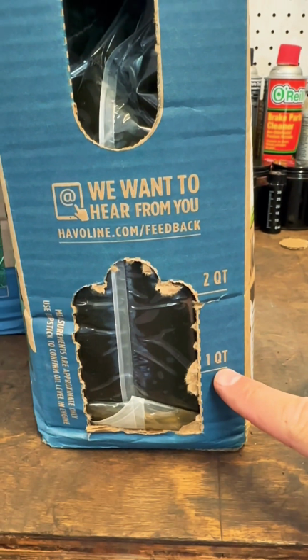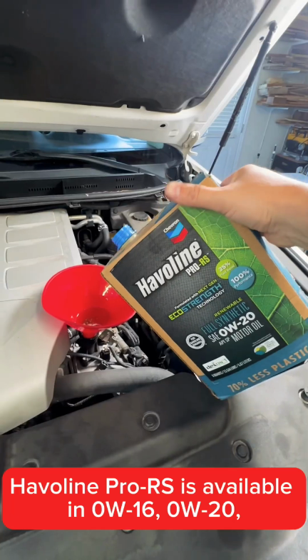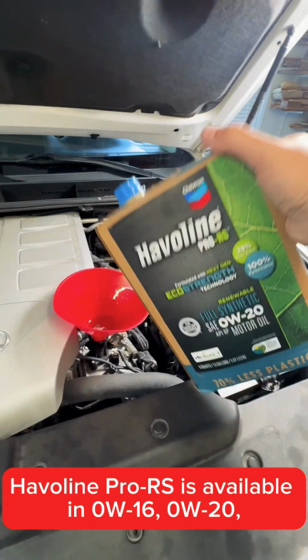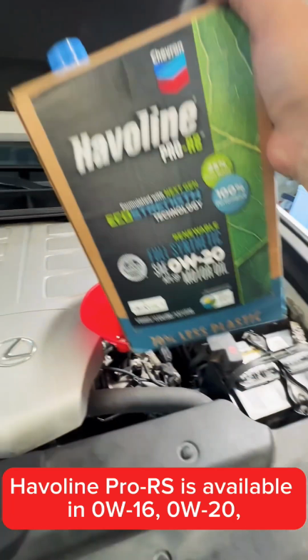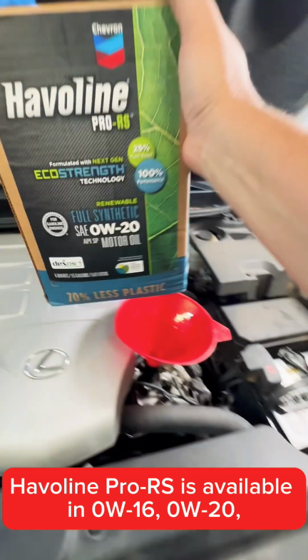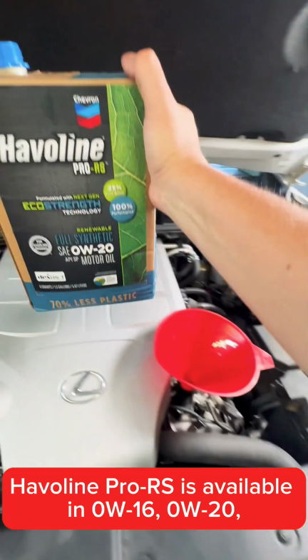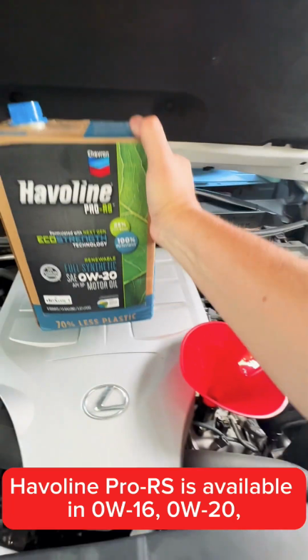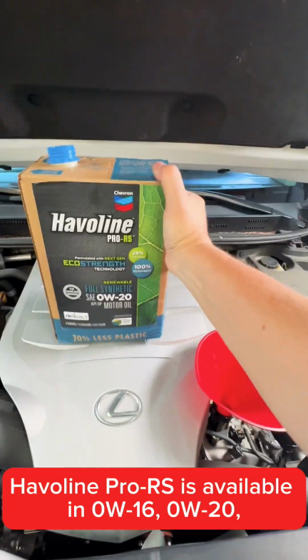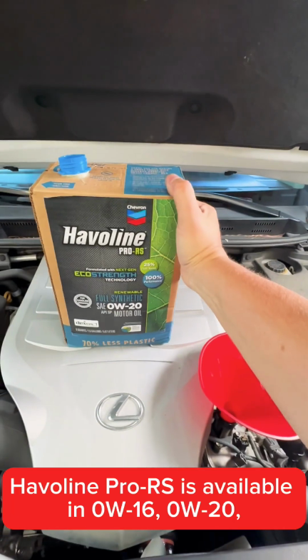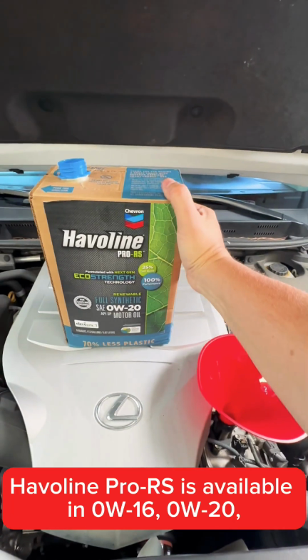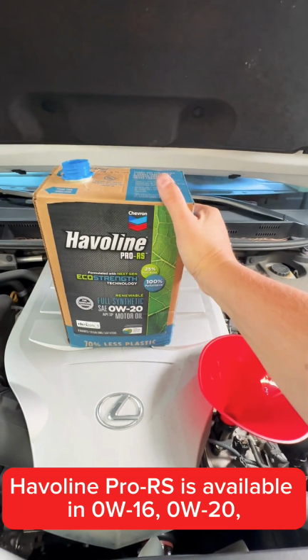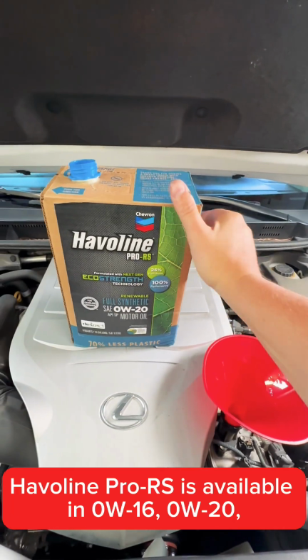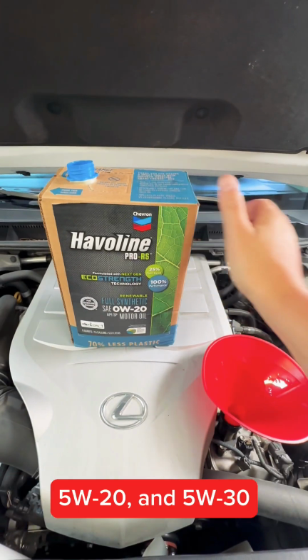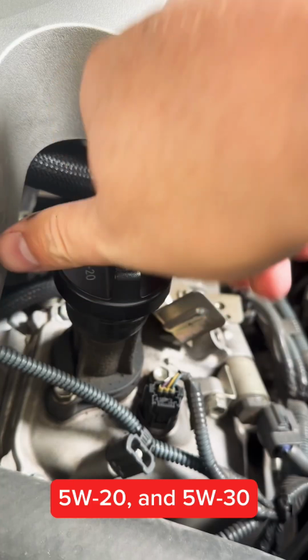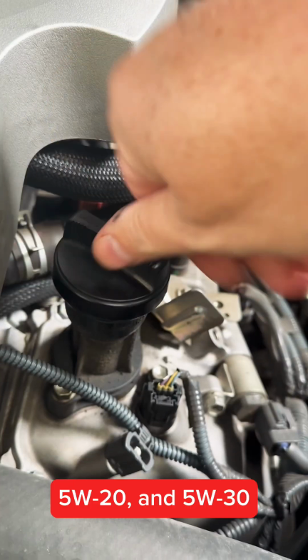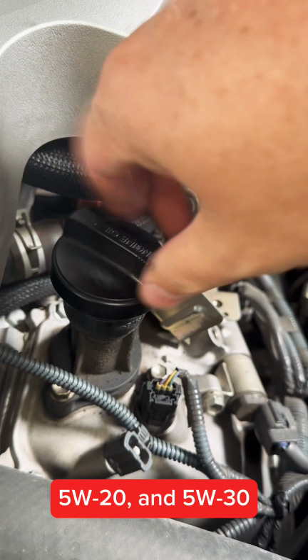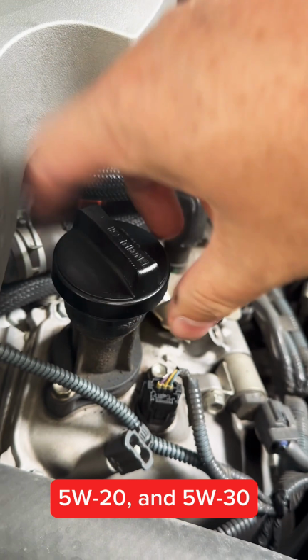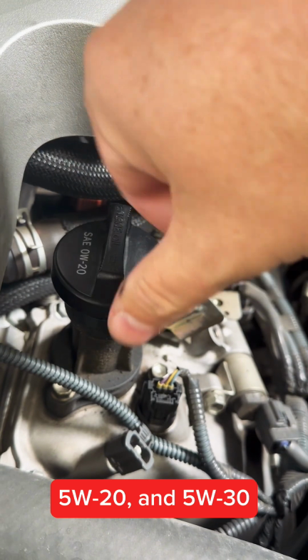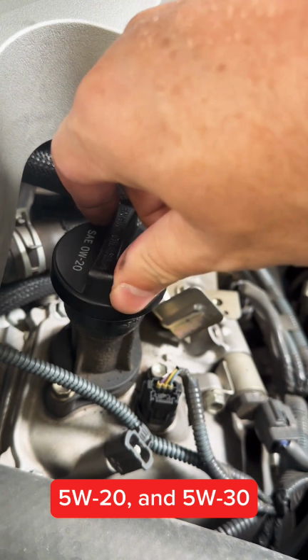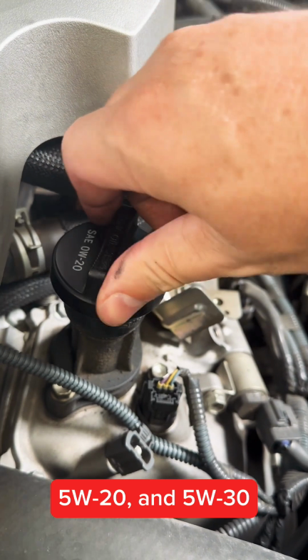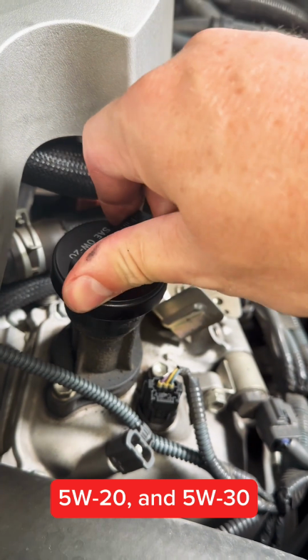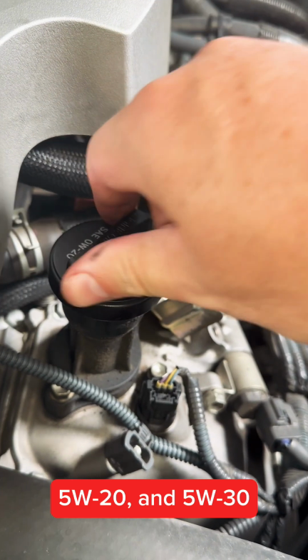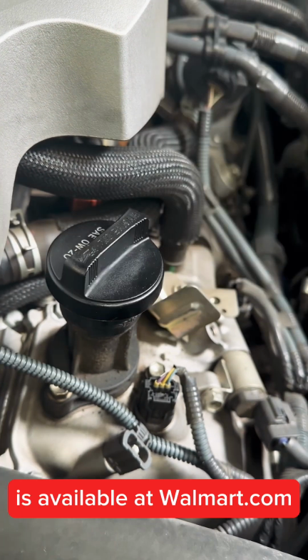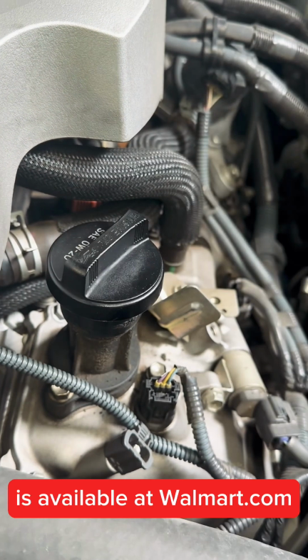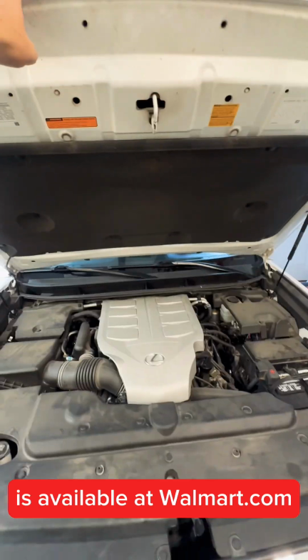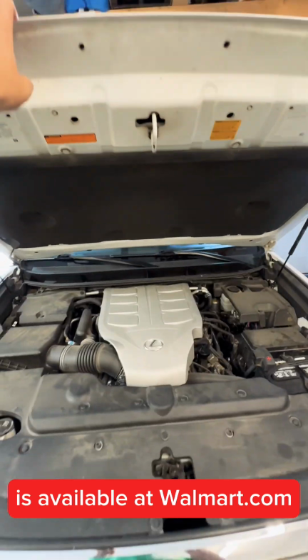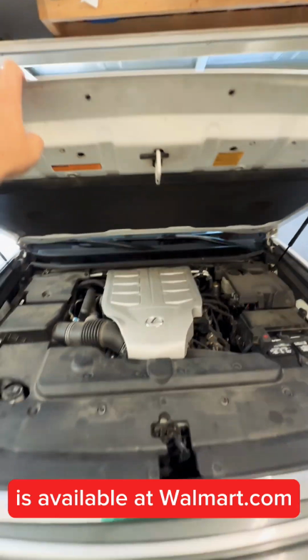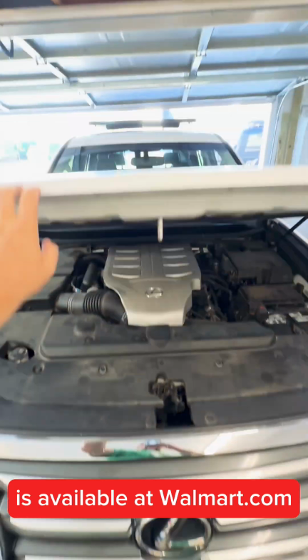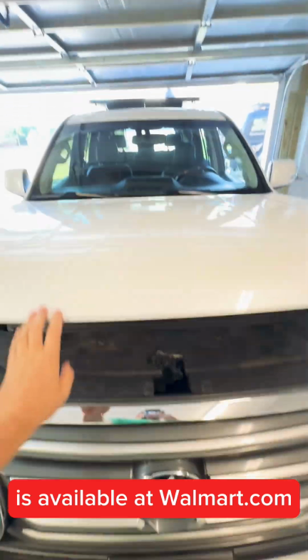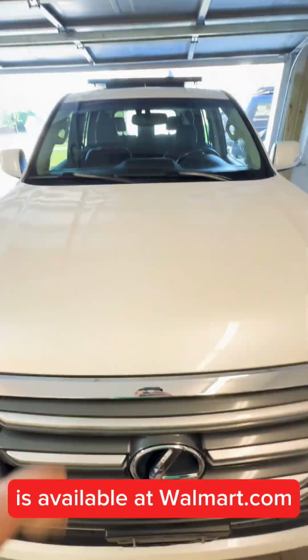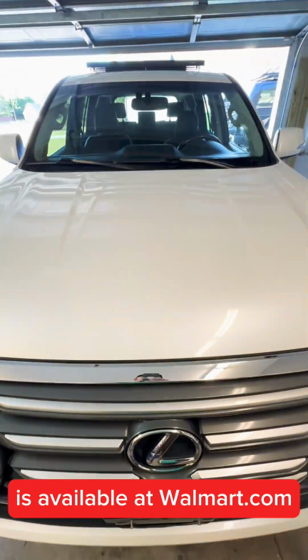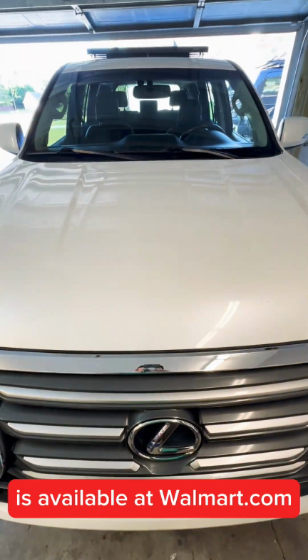Haviland Pro RS is available in 0W16, 0W20, 5W20, and 5W30, and is available at www.wellwork.com.